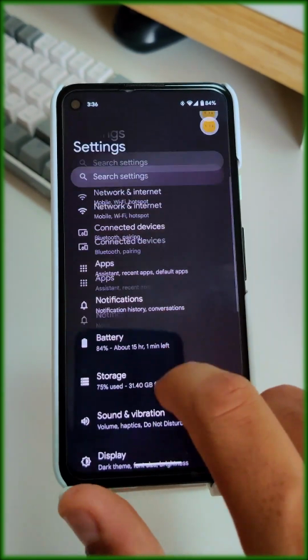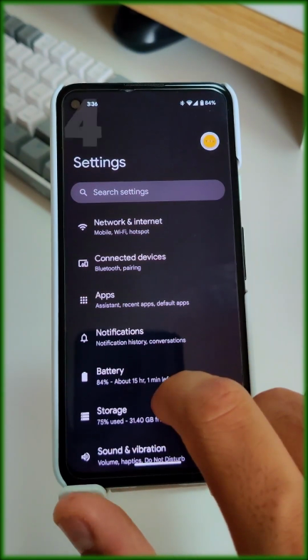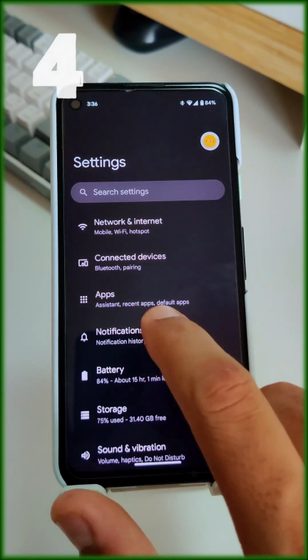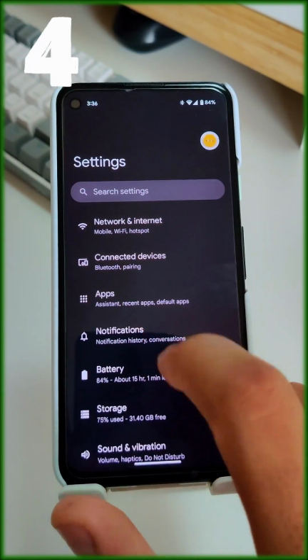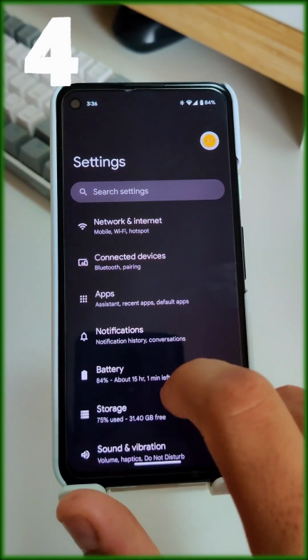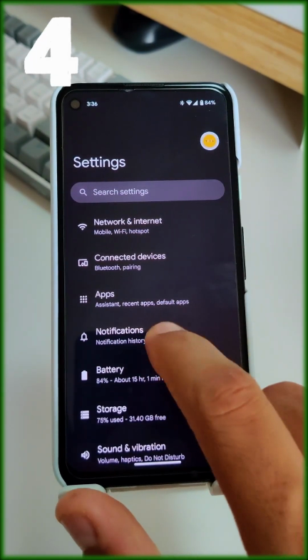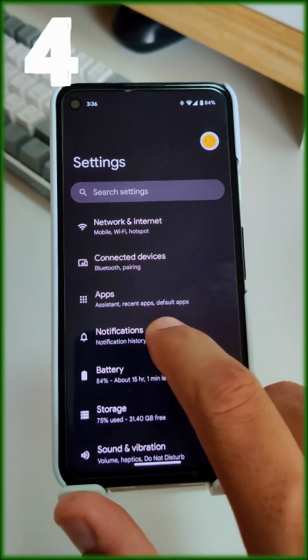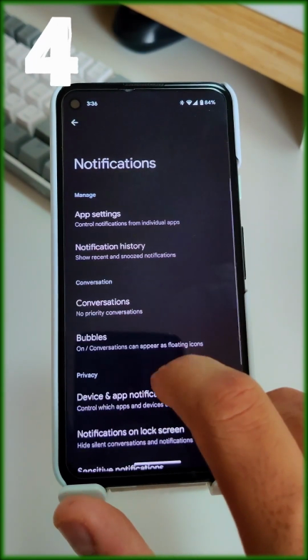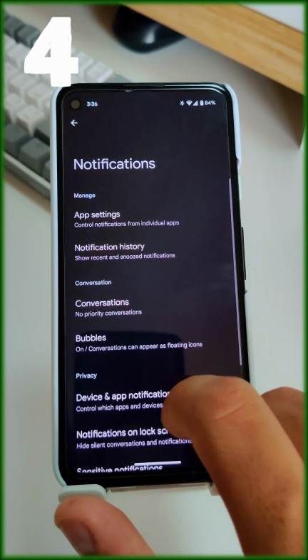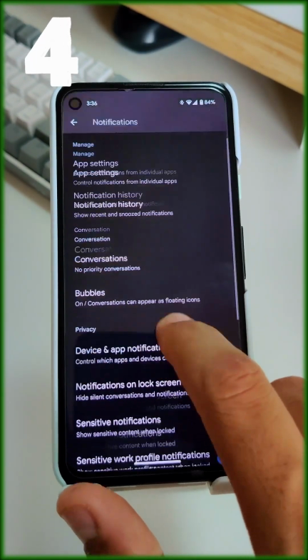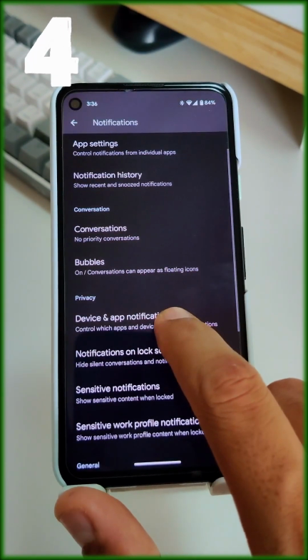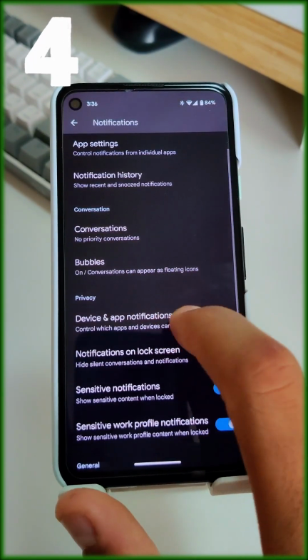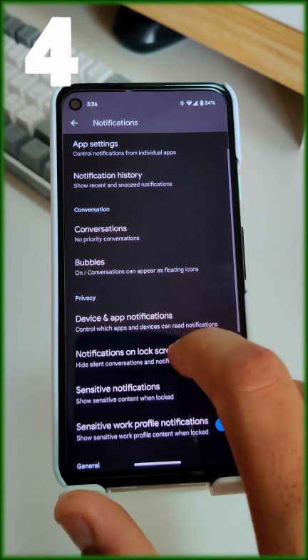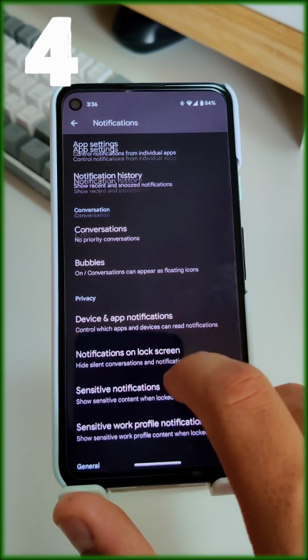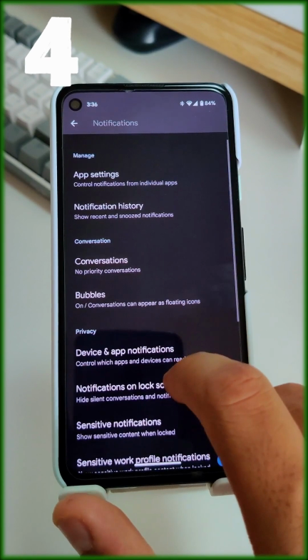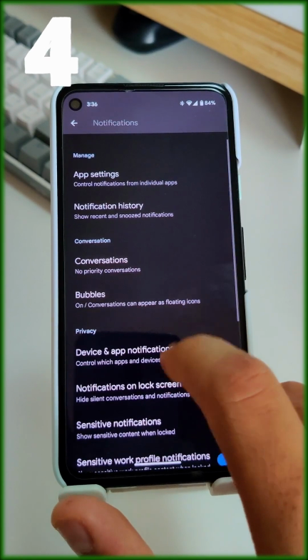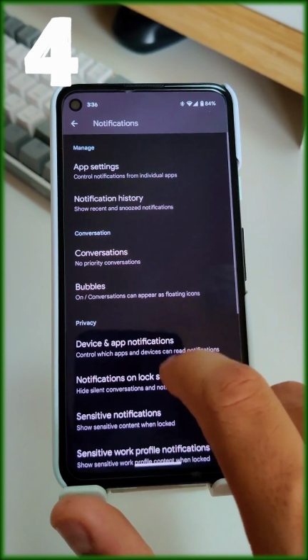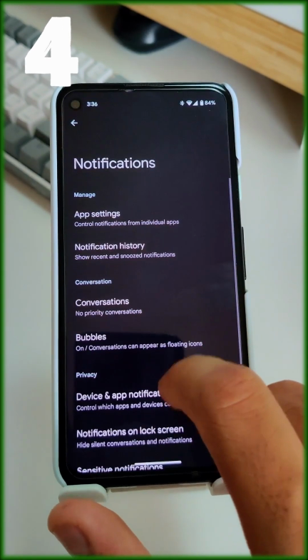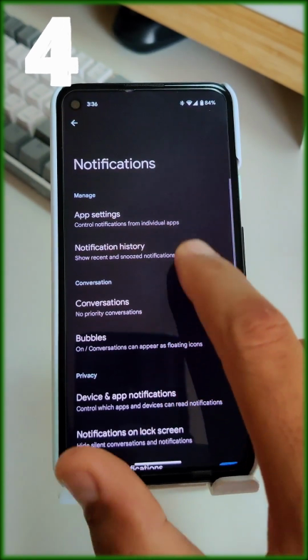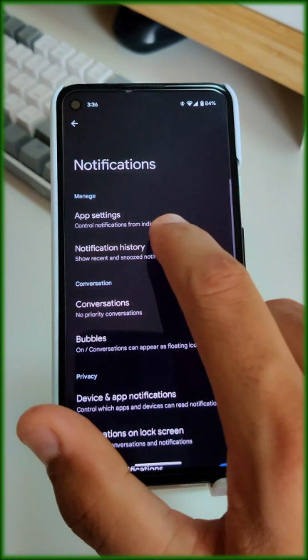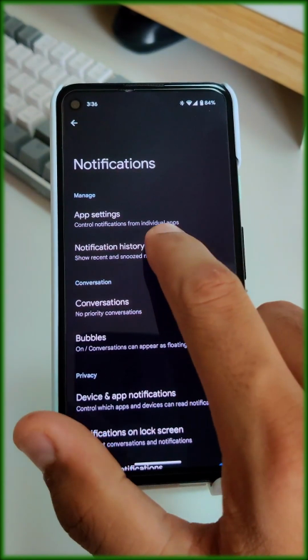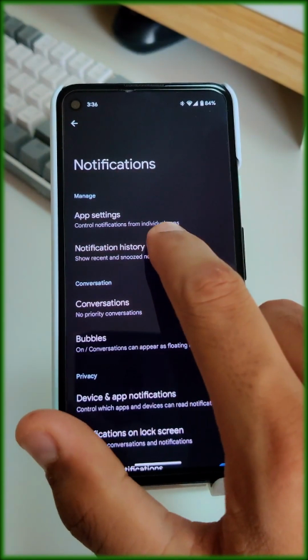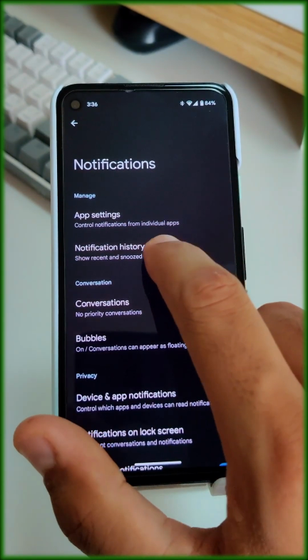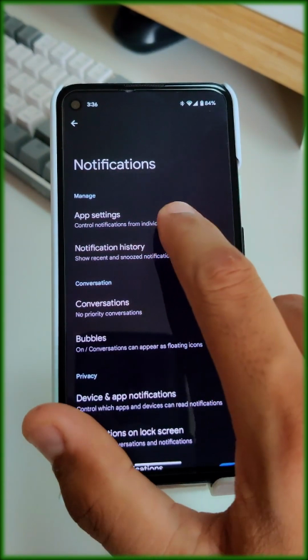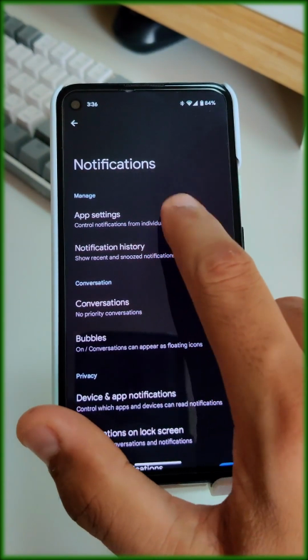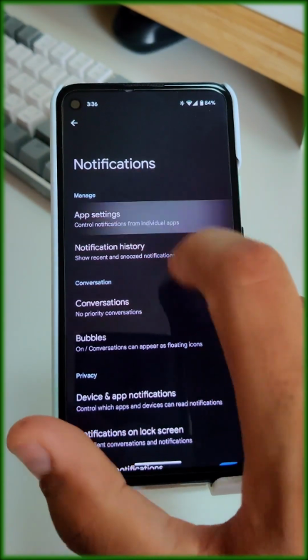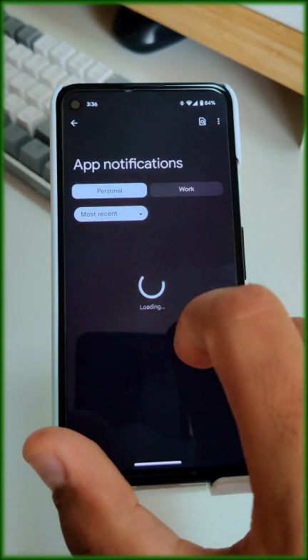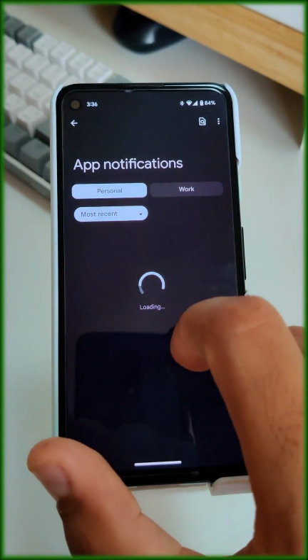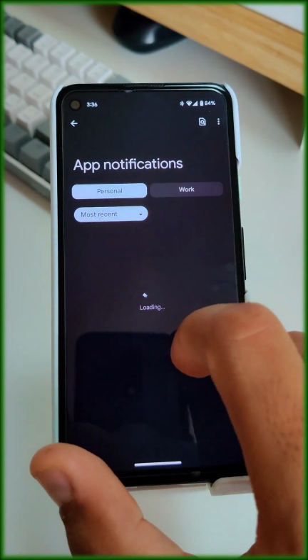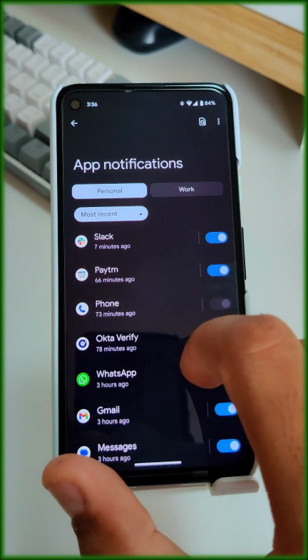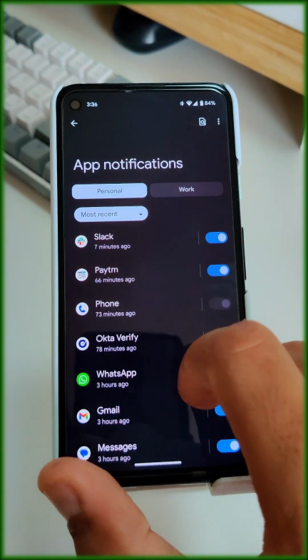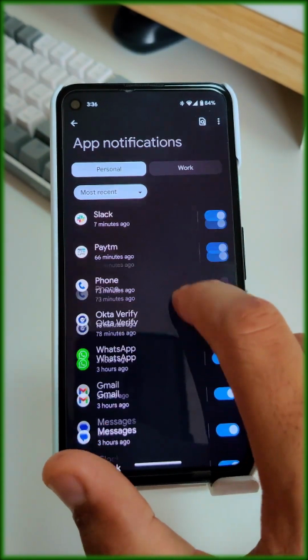It is also important to disable all unnecessary notifications. Not all apps require constant notifications, so select only the ones that are essential.